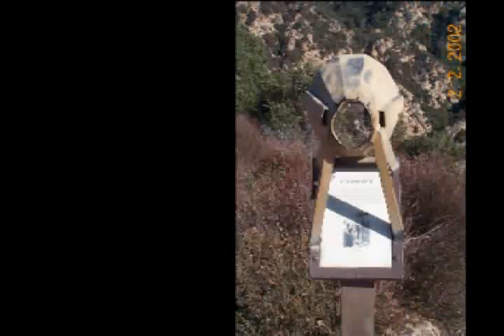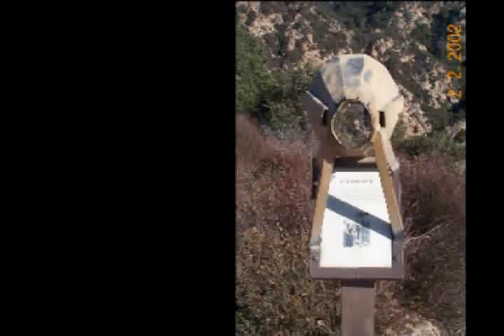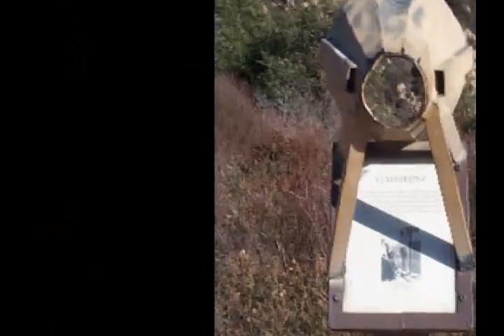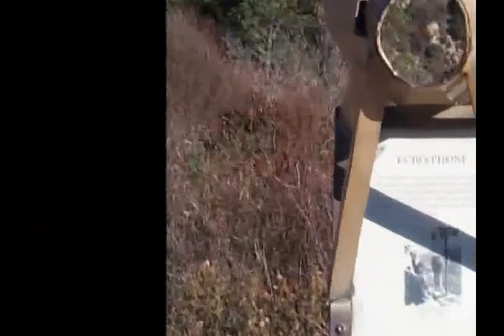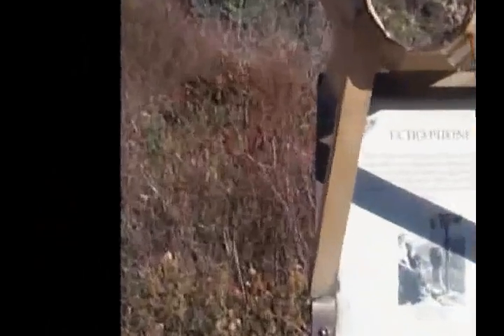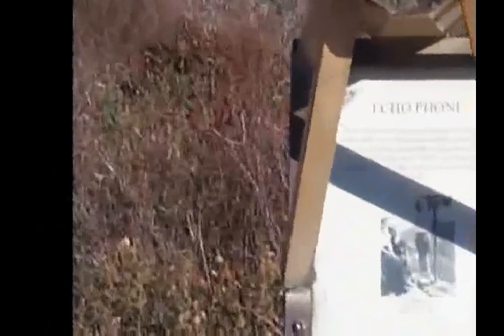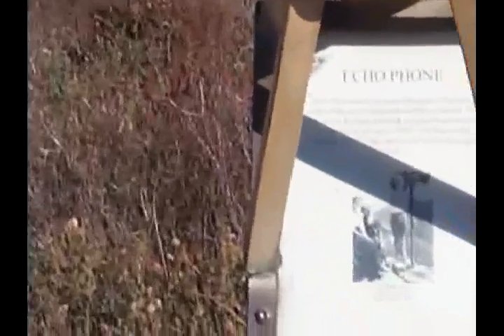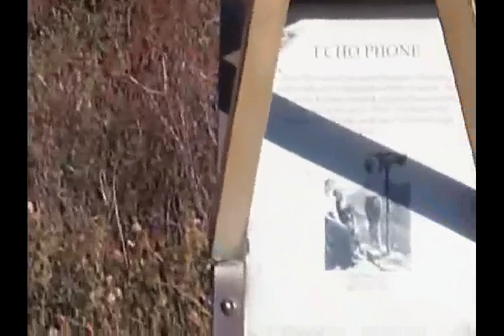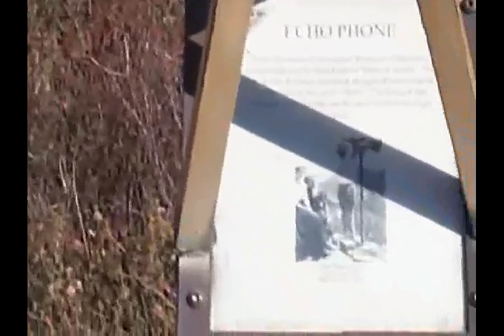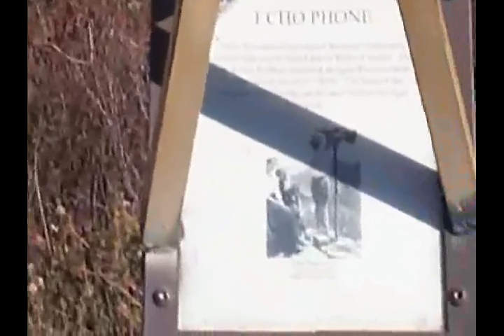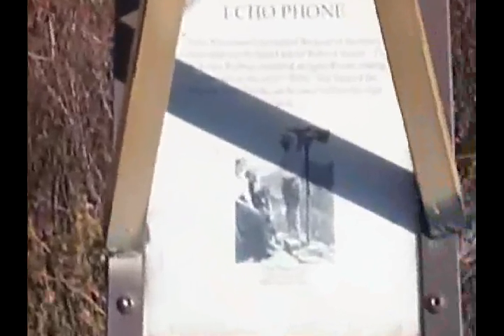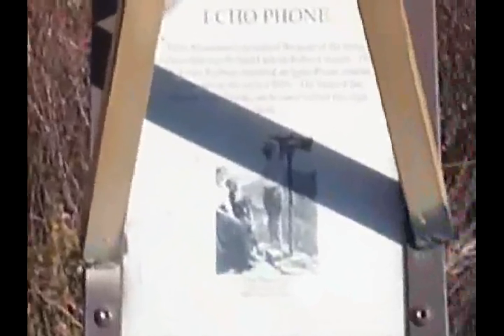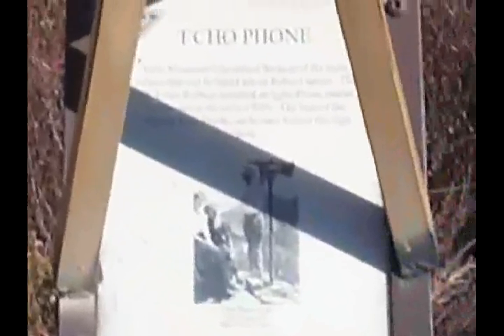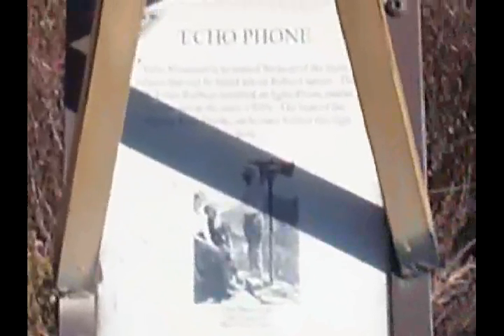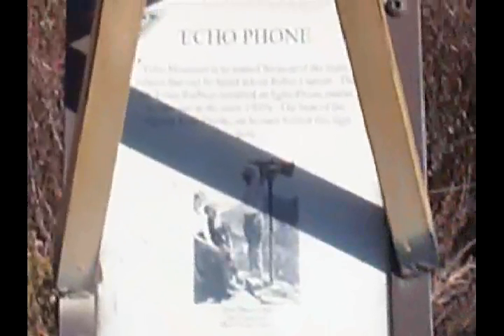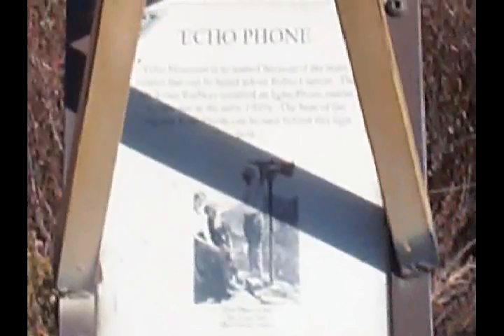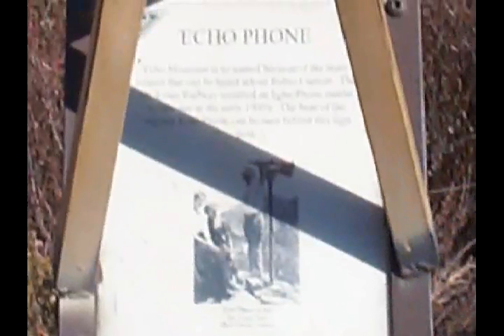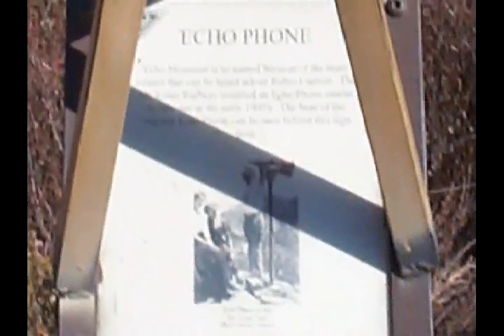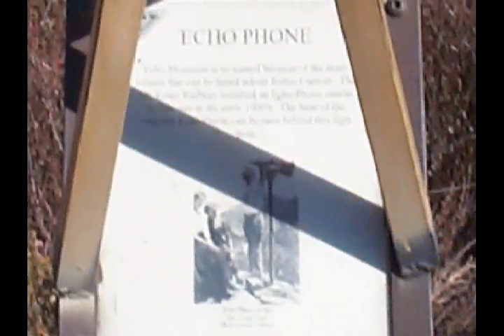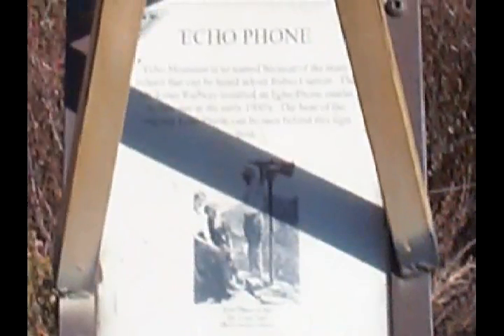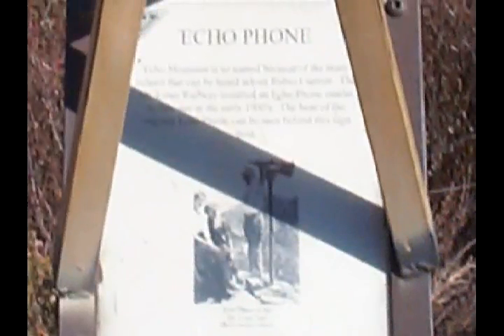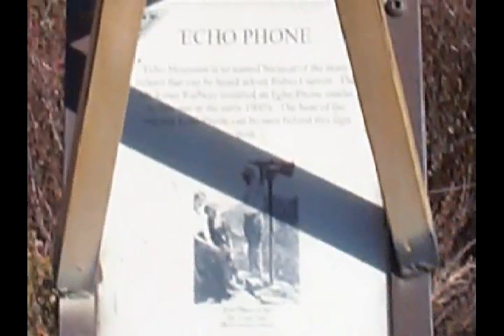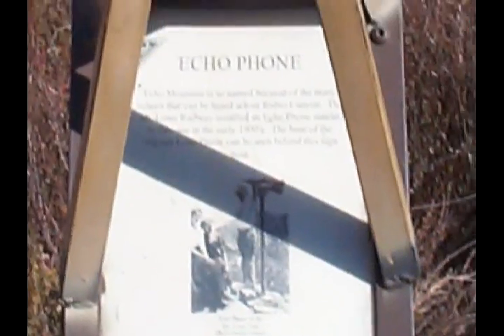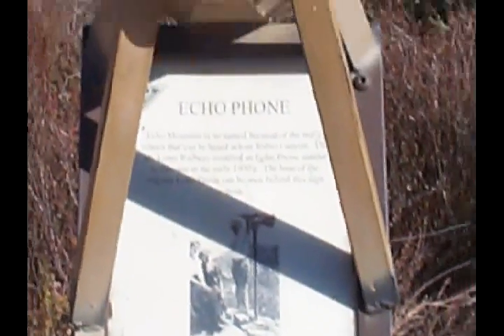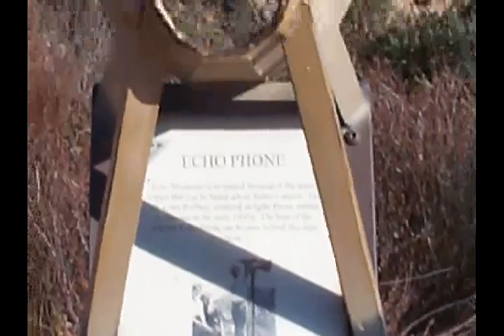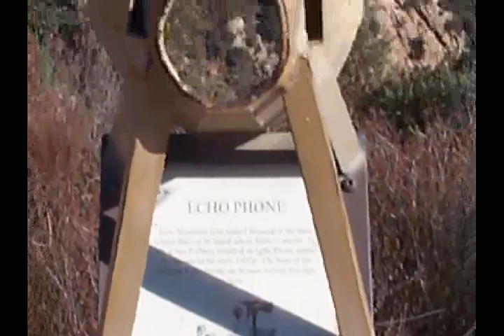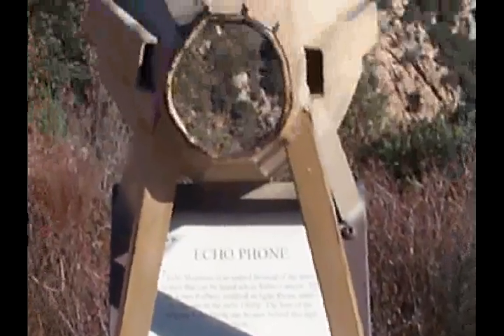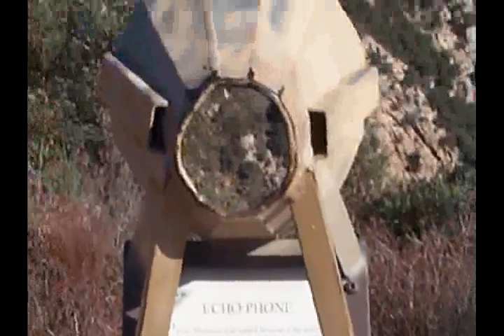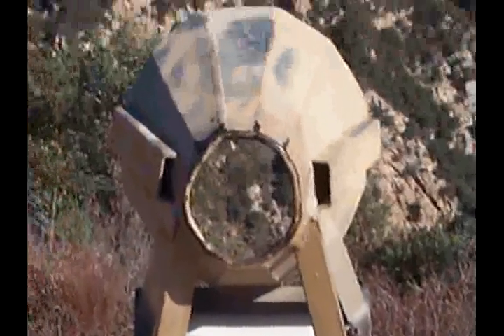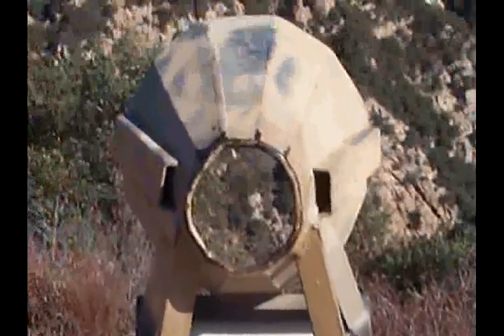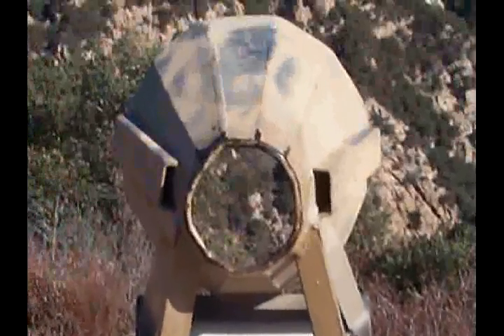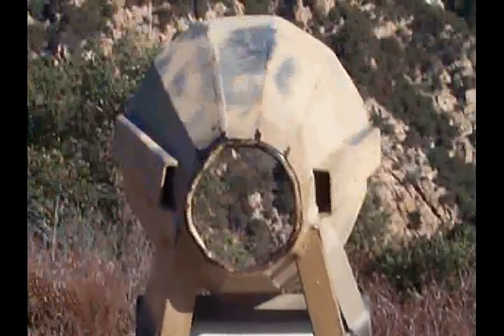And here's where Echo Mountain gets its name. You can shout into the megaphone and listen to your voice bounce back from the hills.